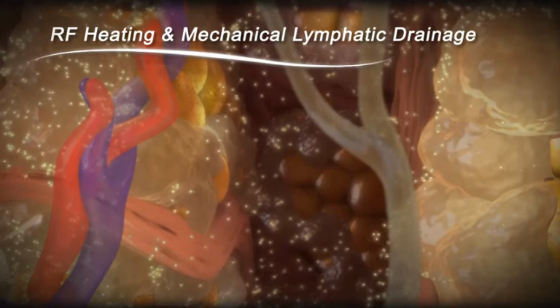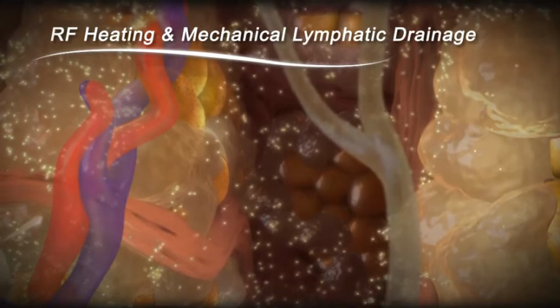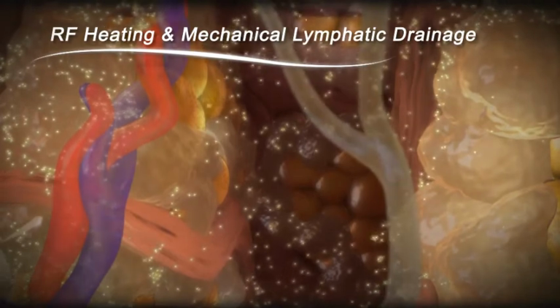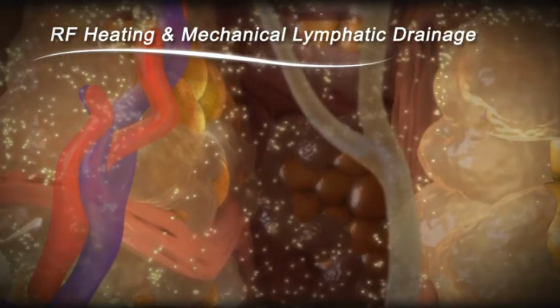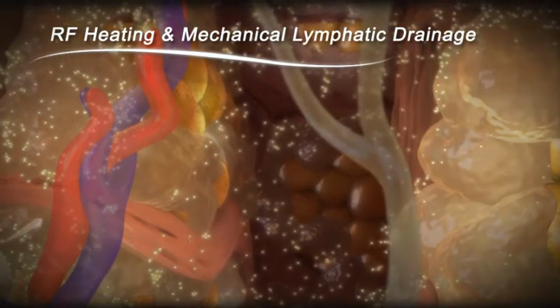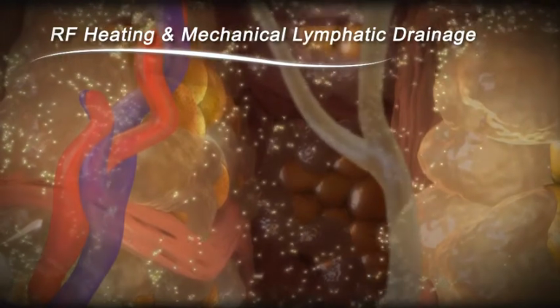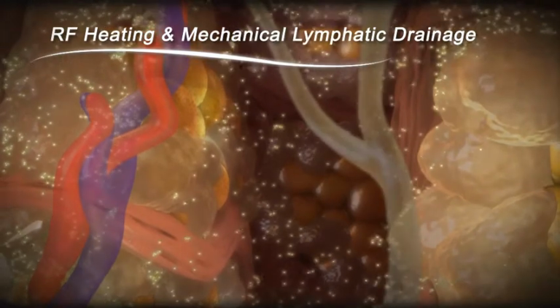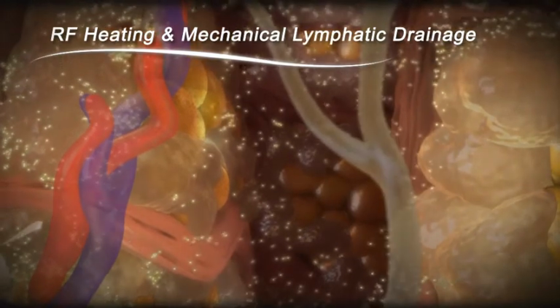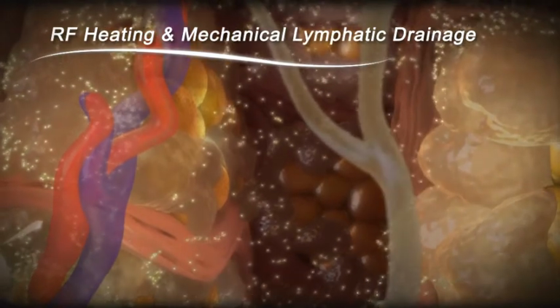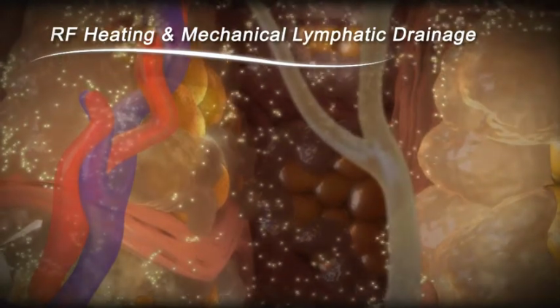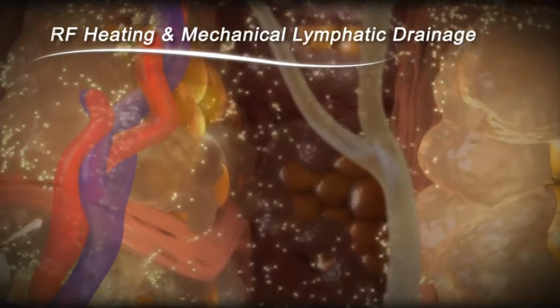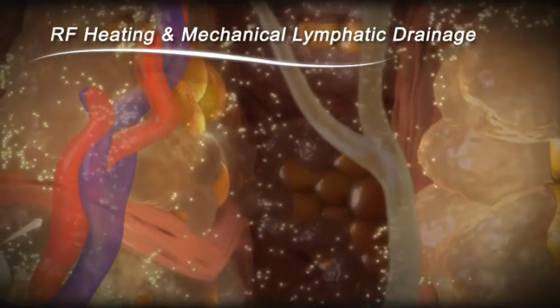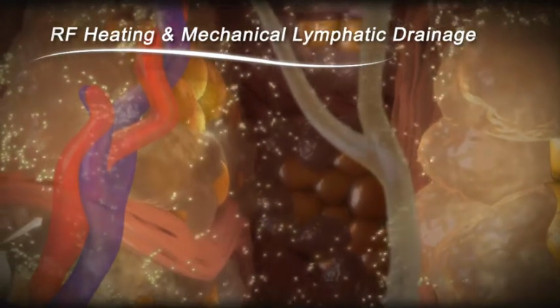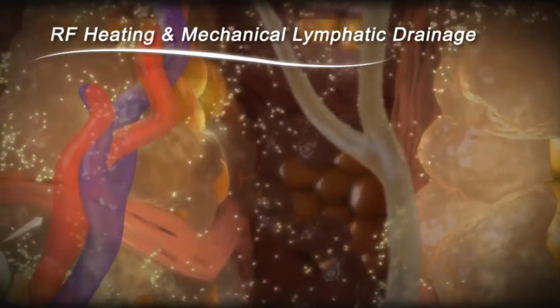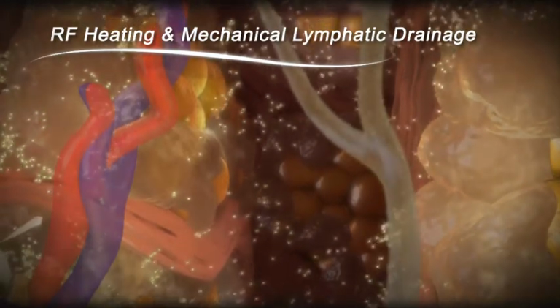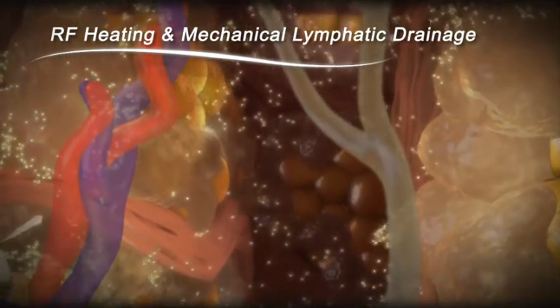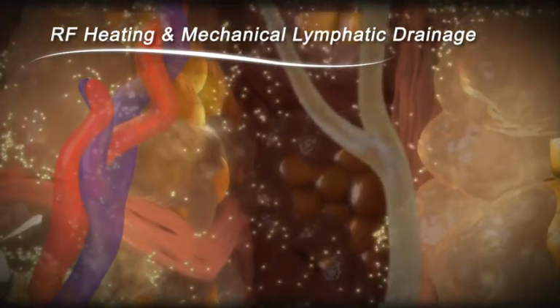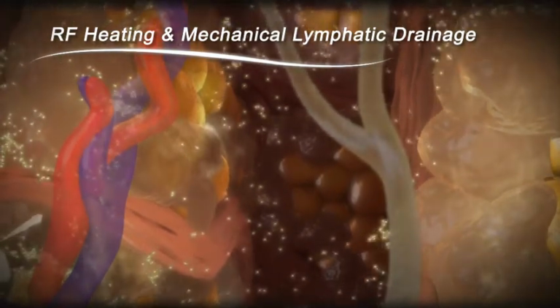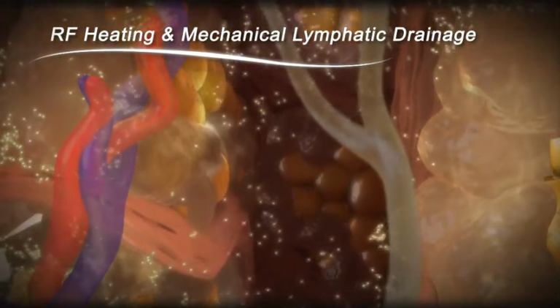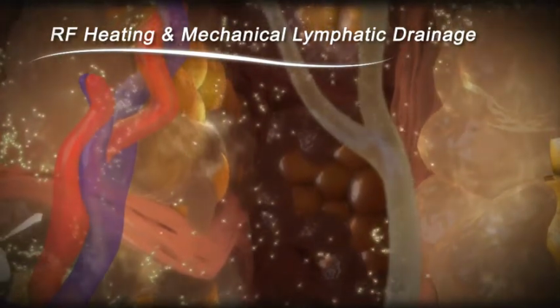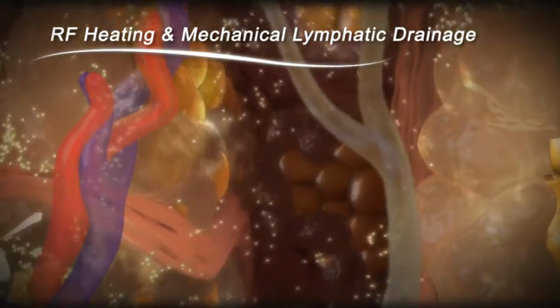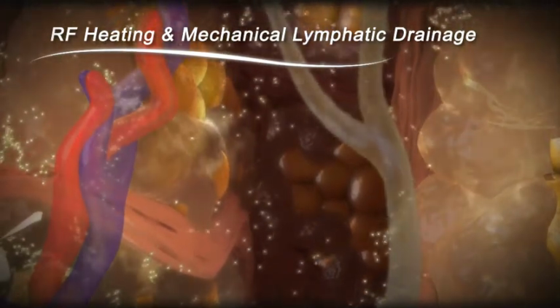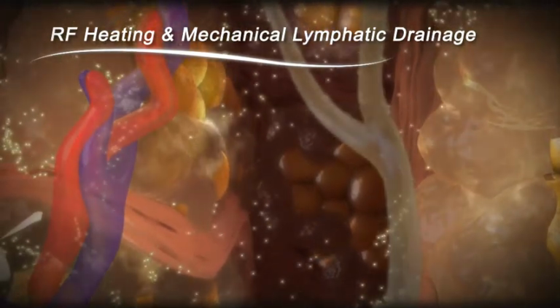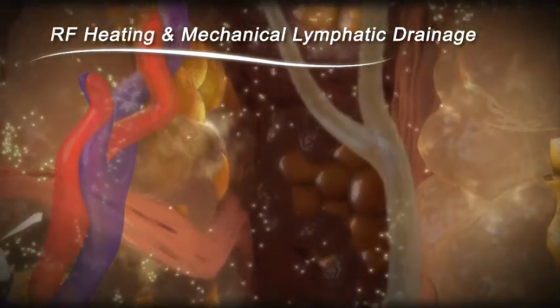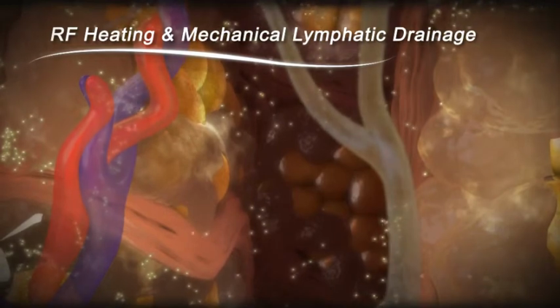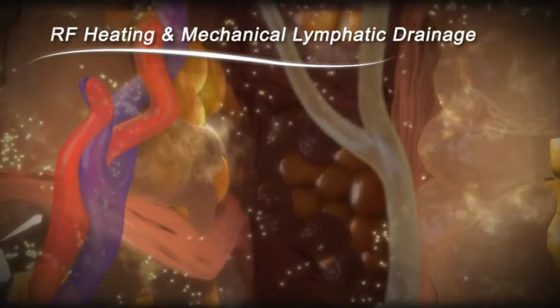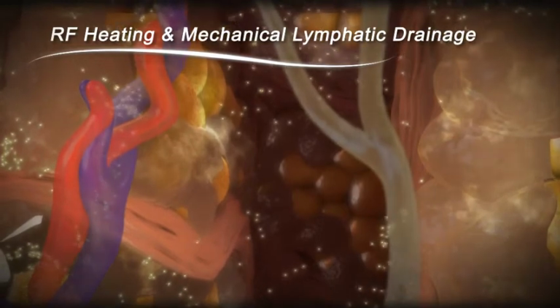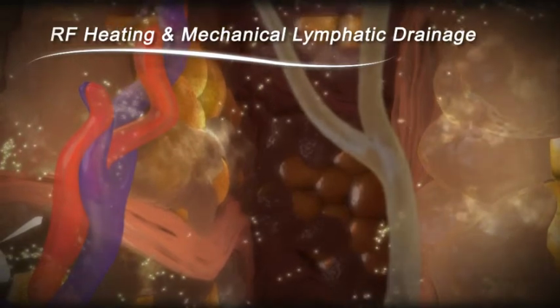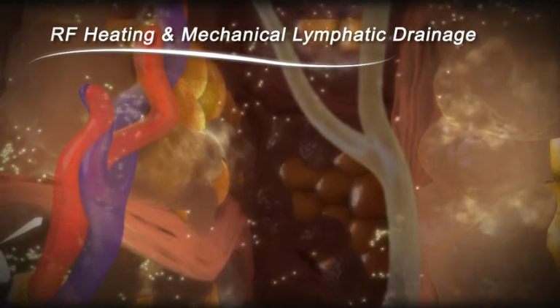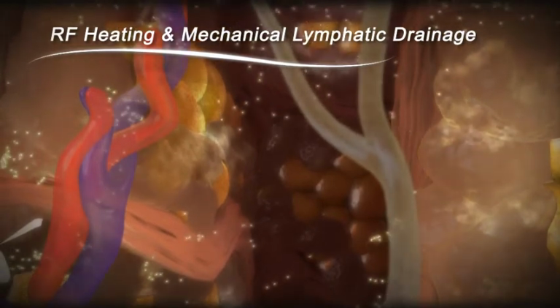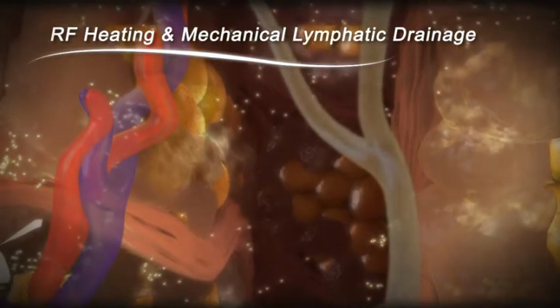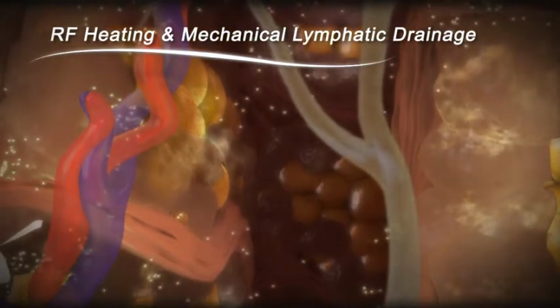Triglycerides and free fatty acids are released from the interstitial fluid into the bloodstream and the lymphatic system.